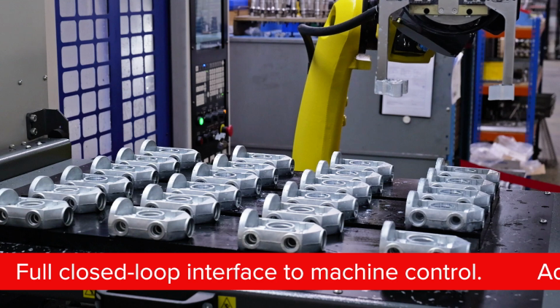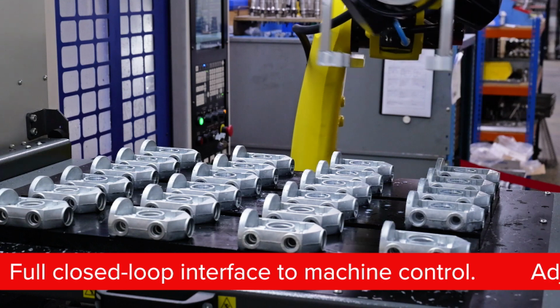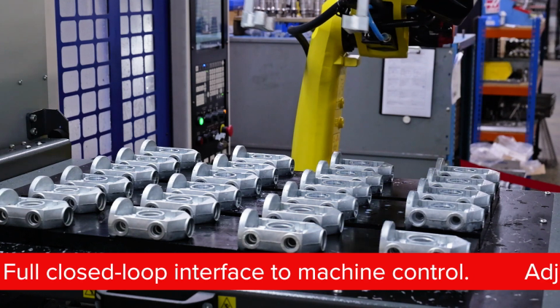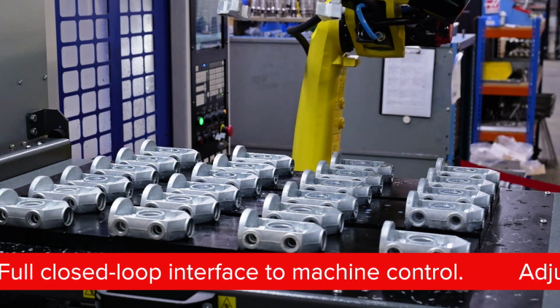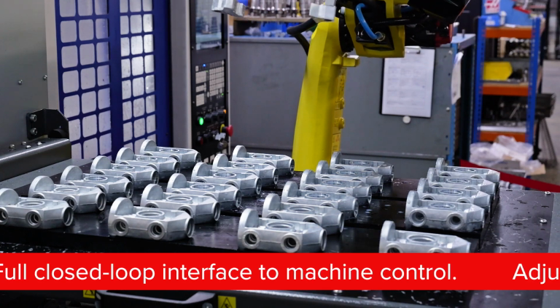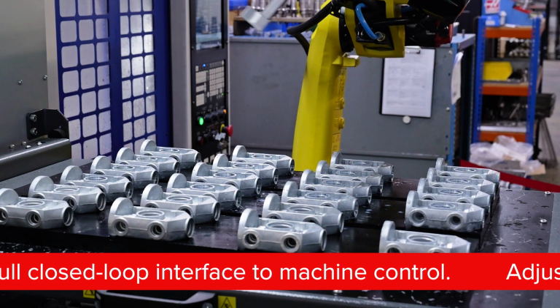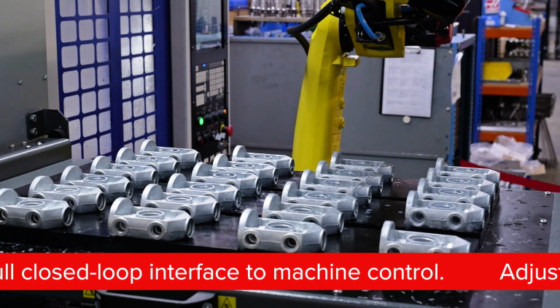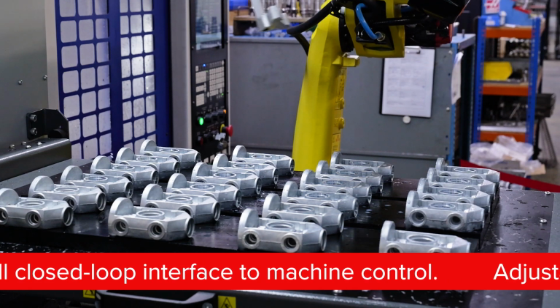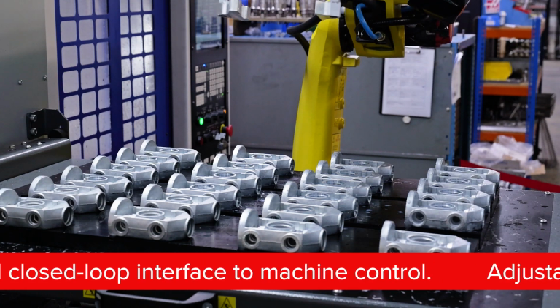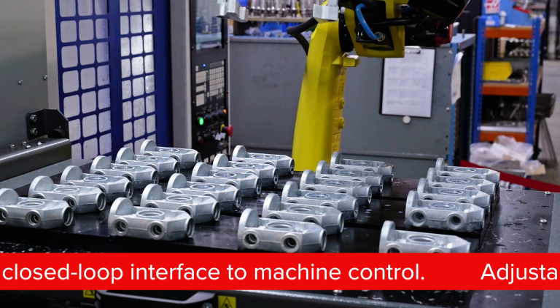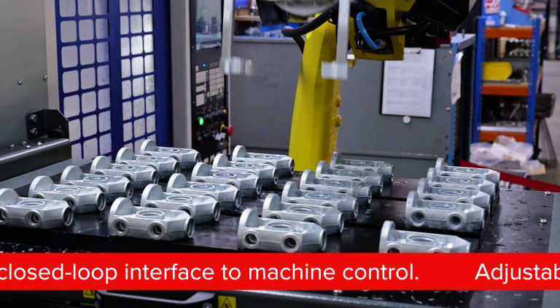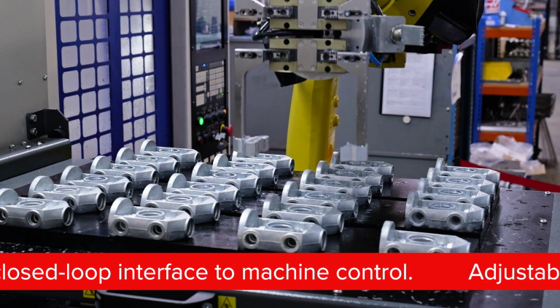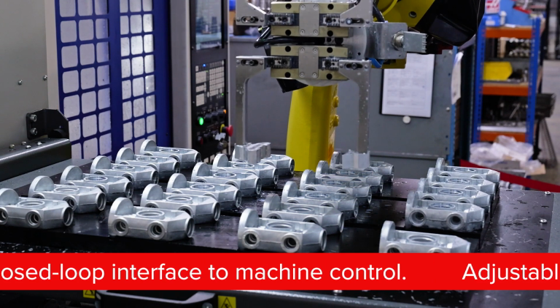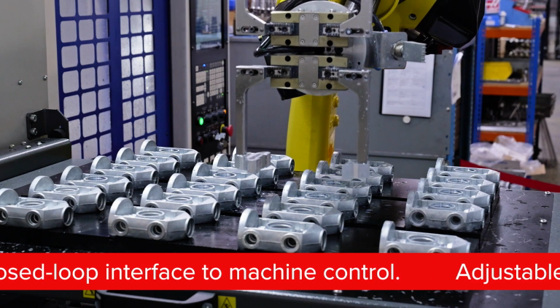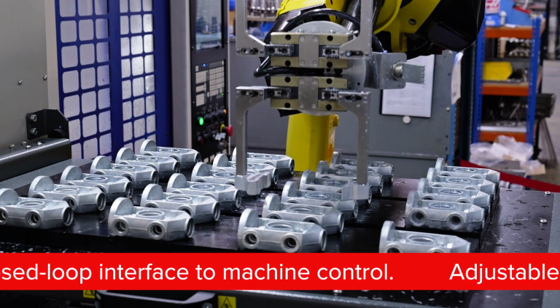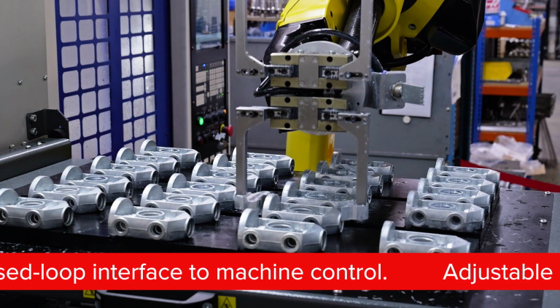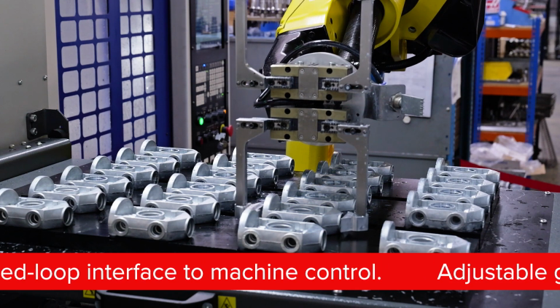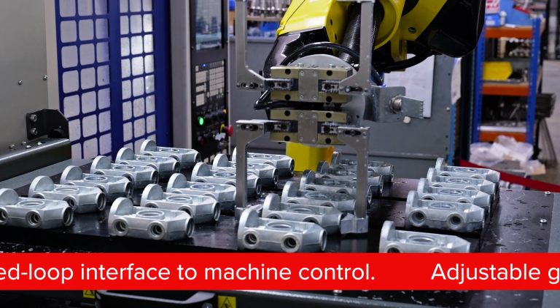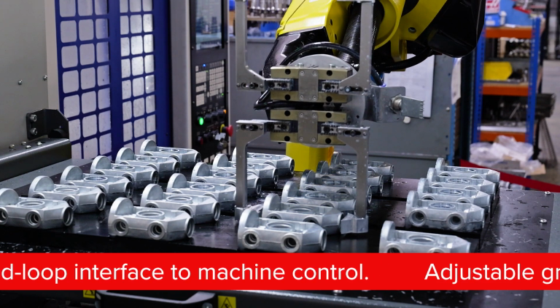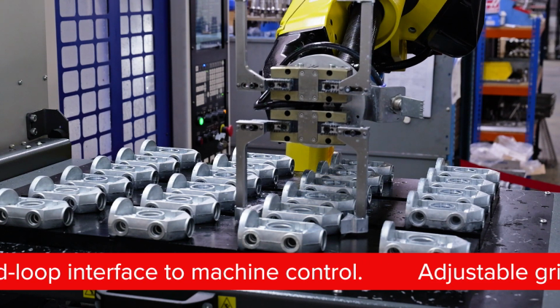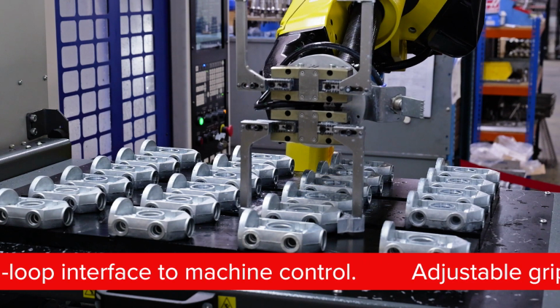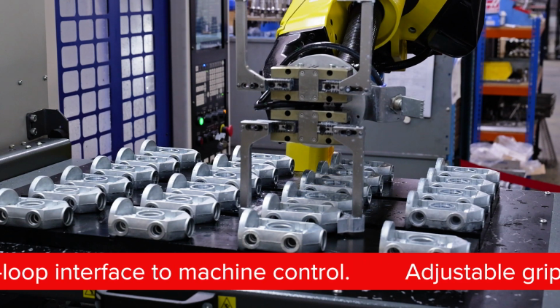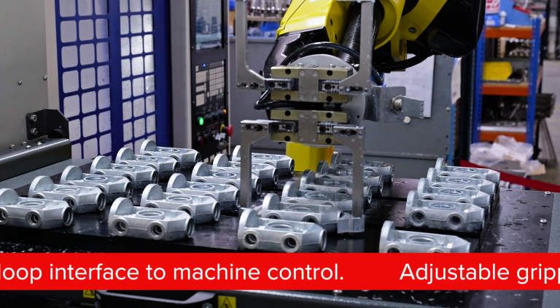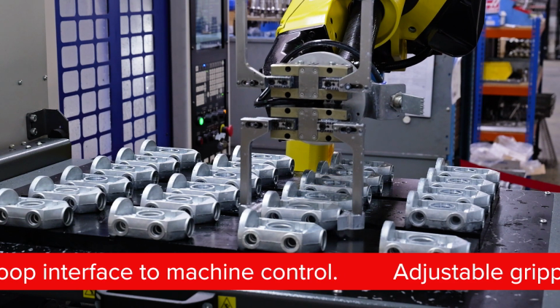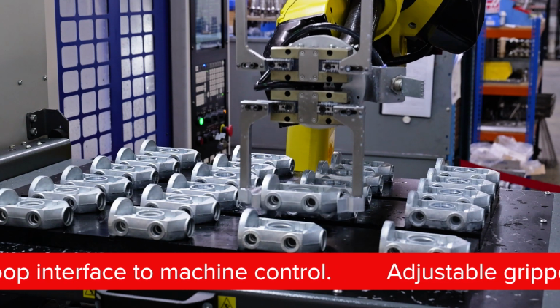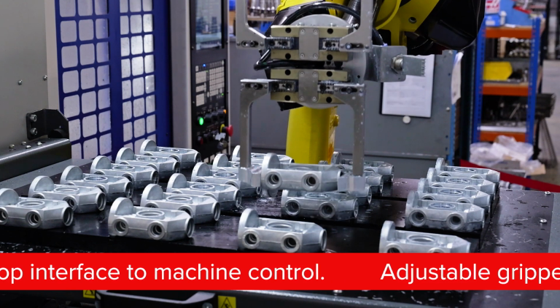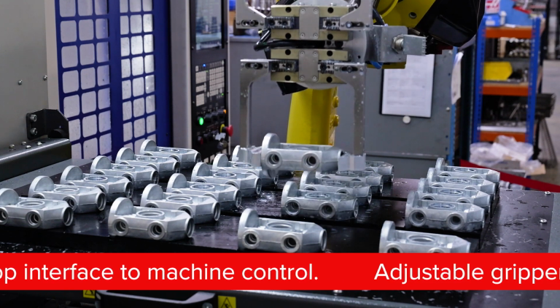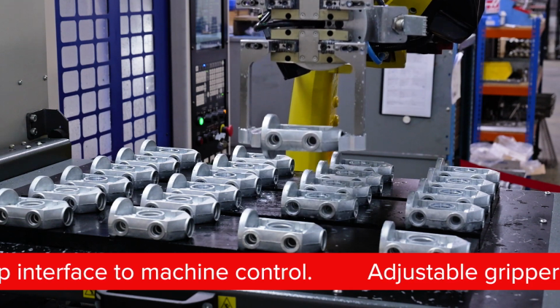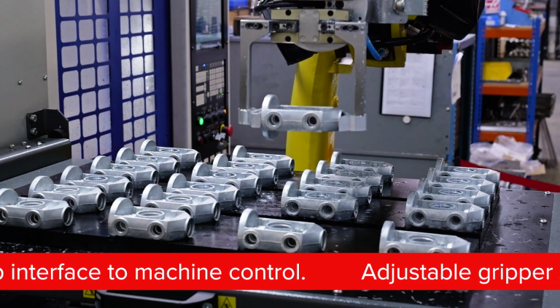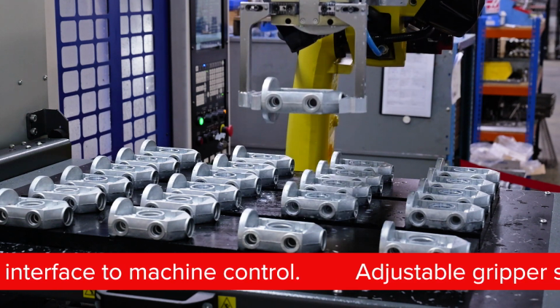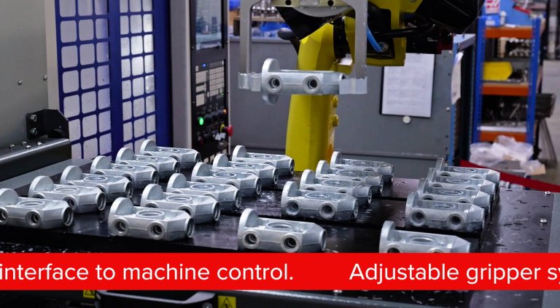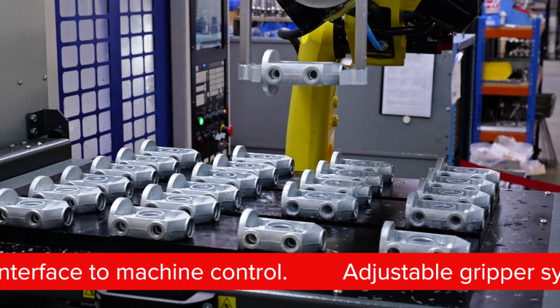You don't need any guarding. It runs off the sensor, so it's completely safe for us to work around.